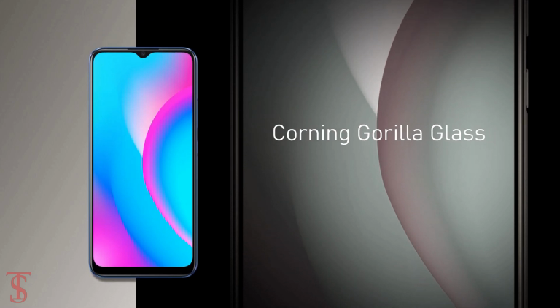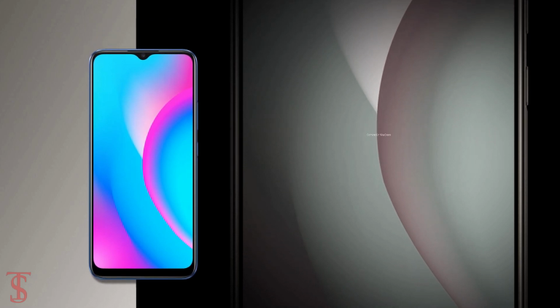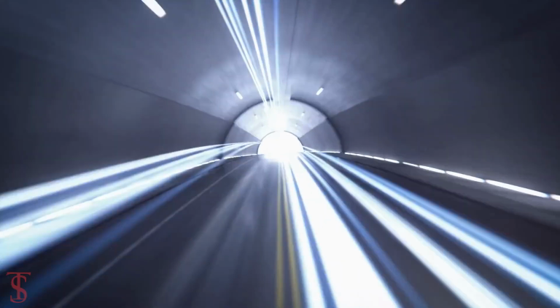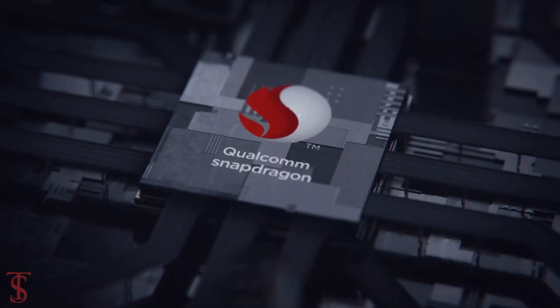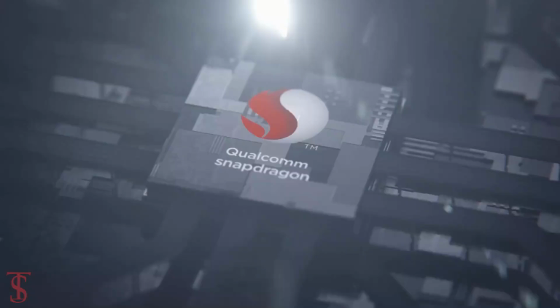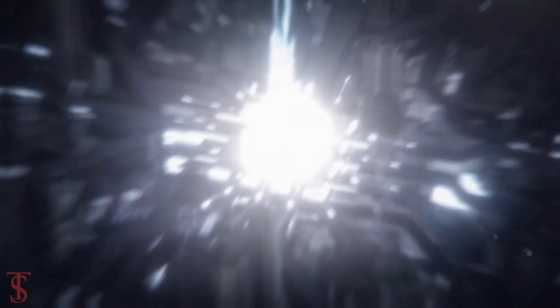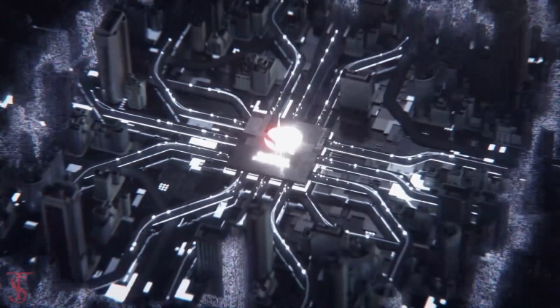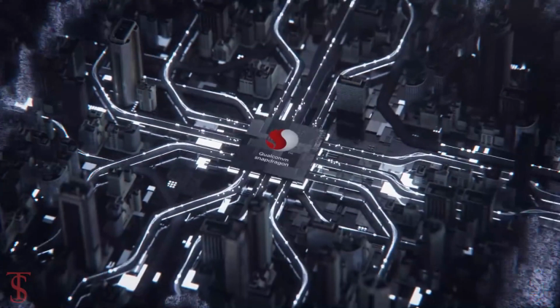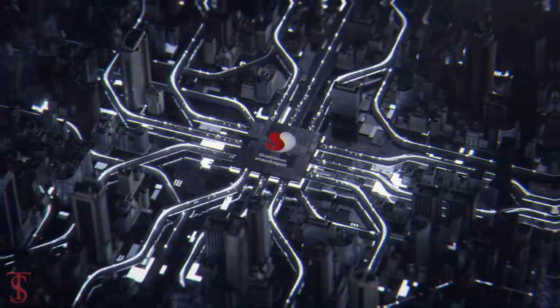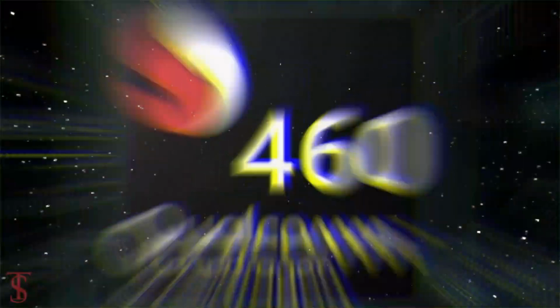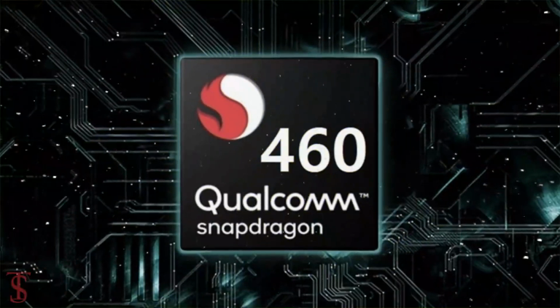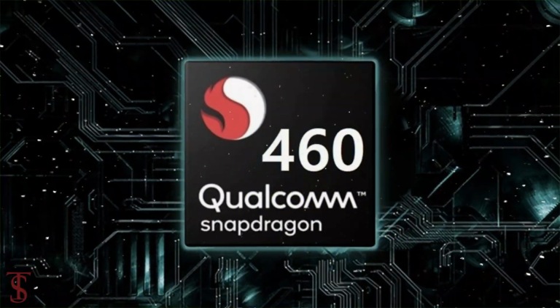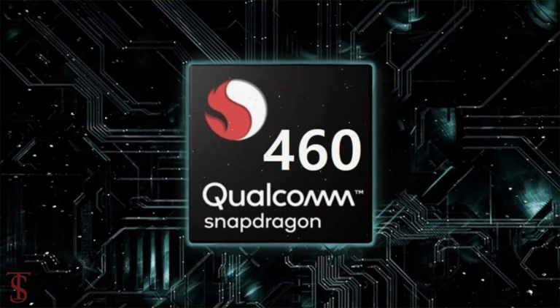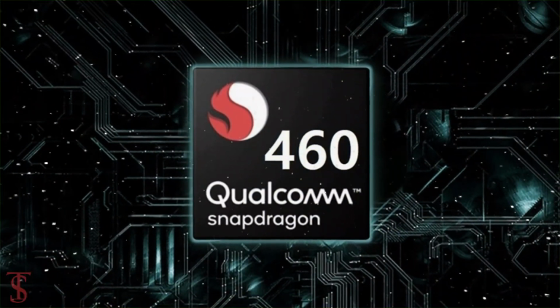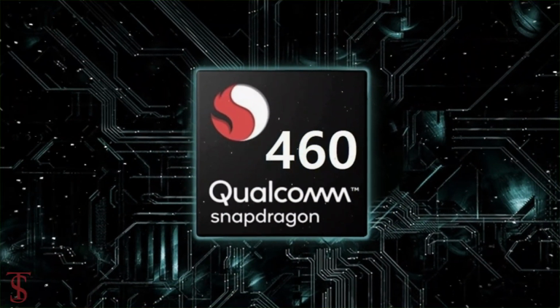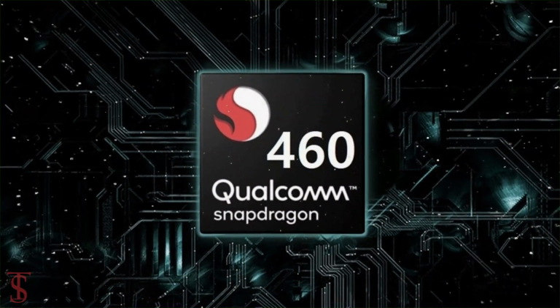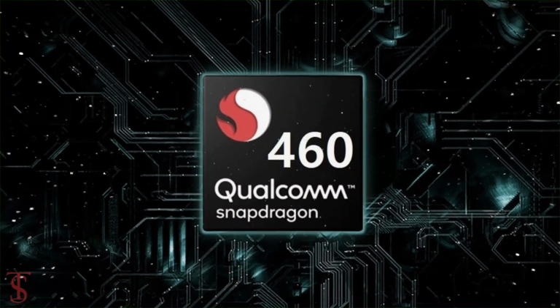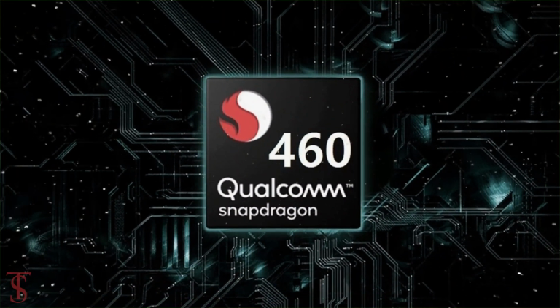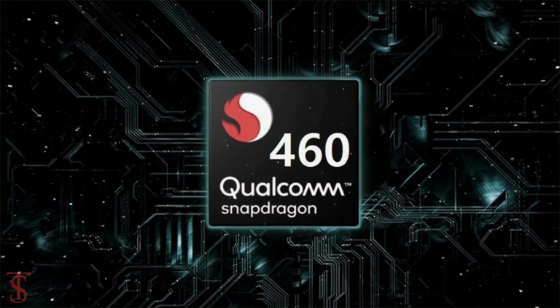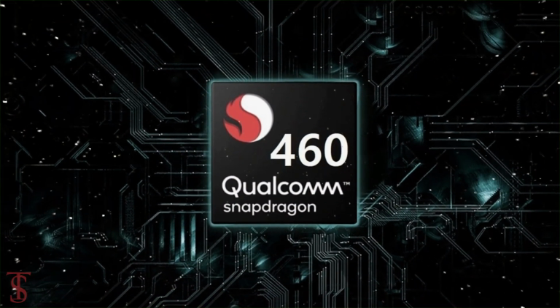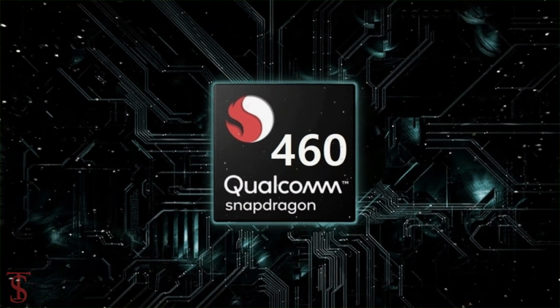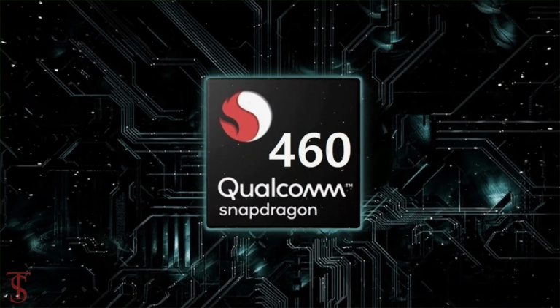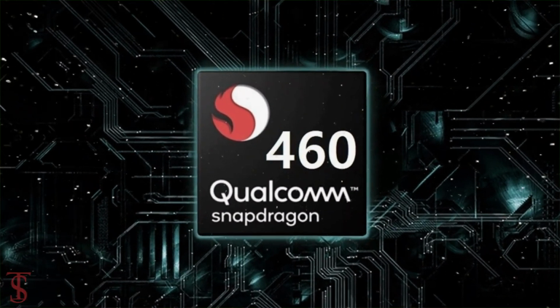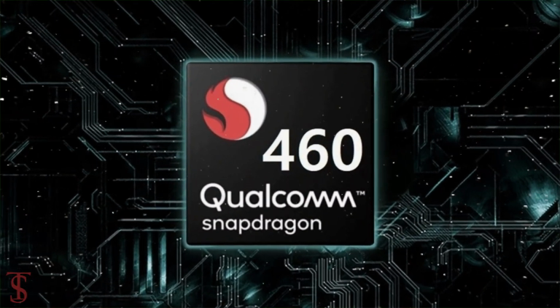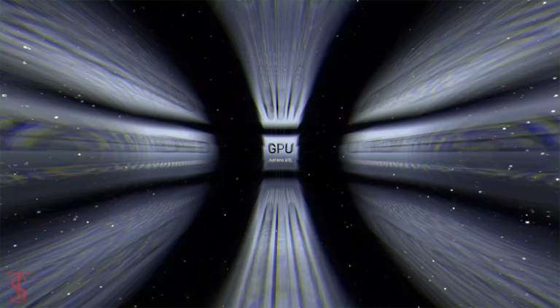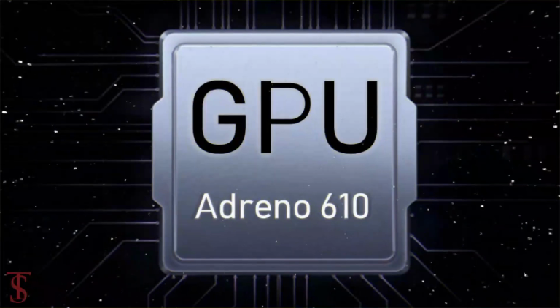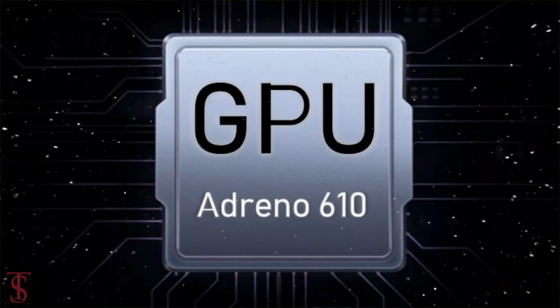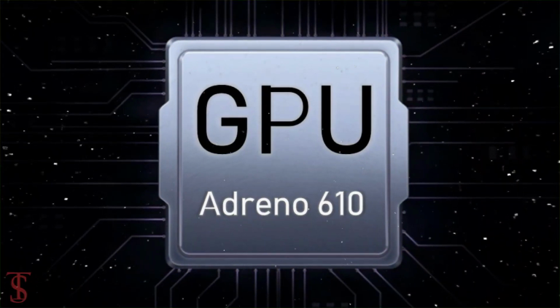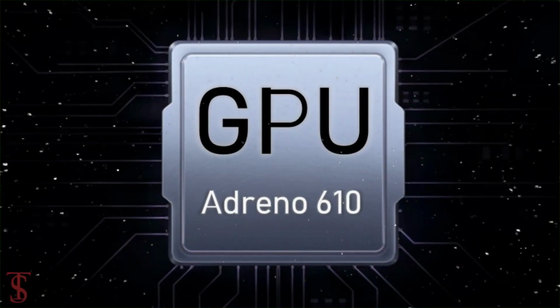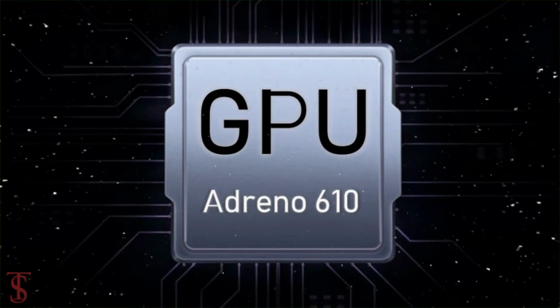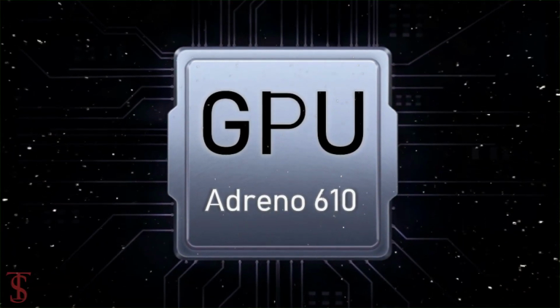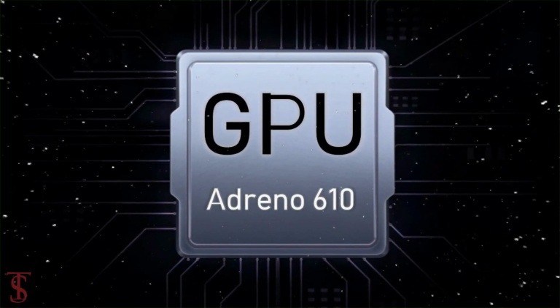The phone comes powered by the Qualcomm Snapdragon 460 chipset paired with an Adreno 610 GPU.